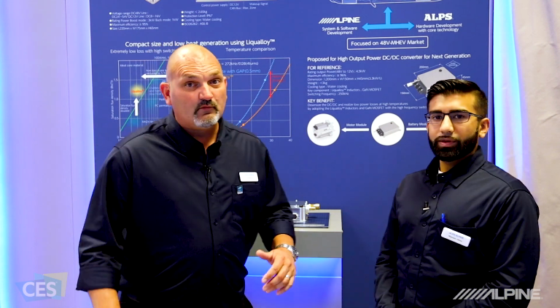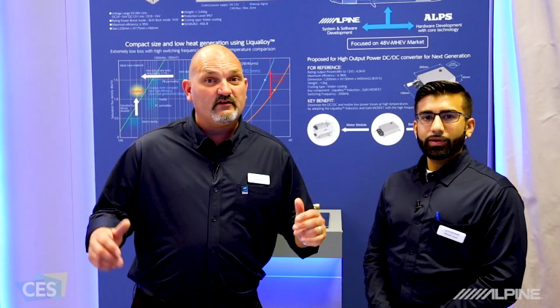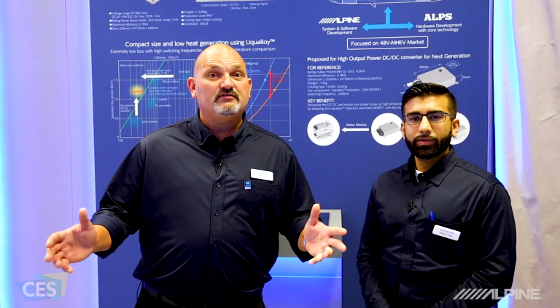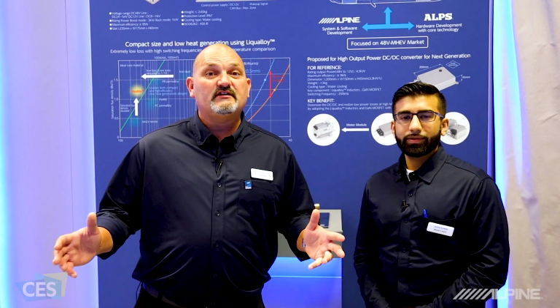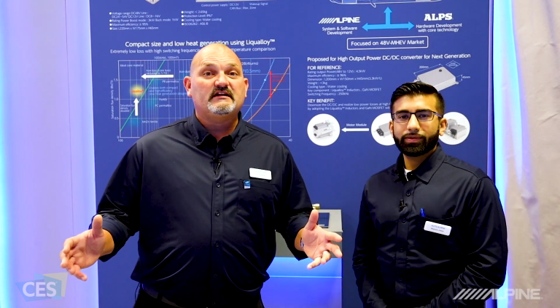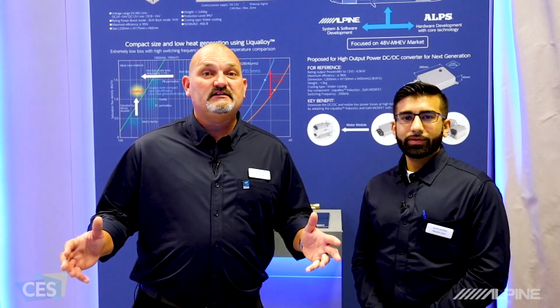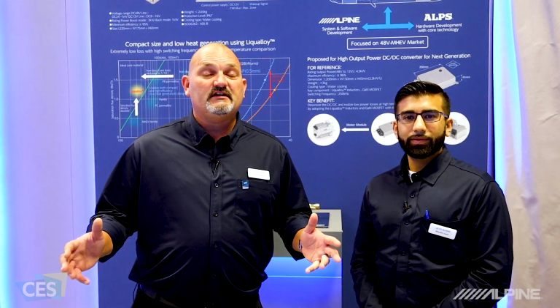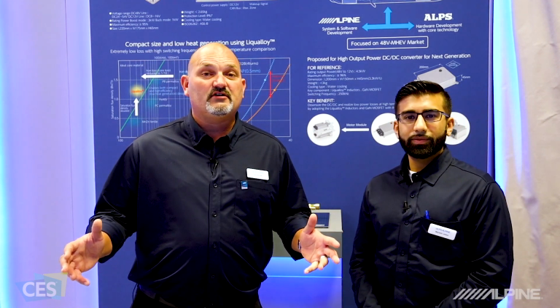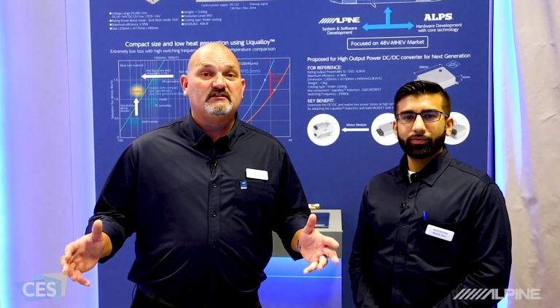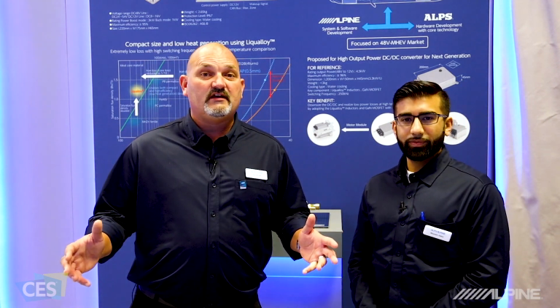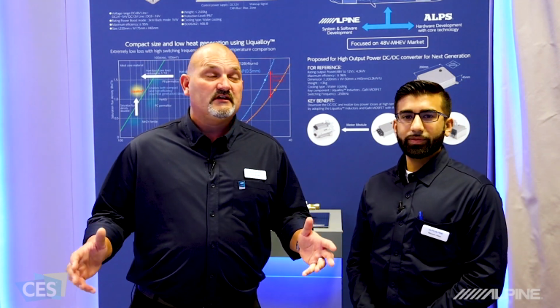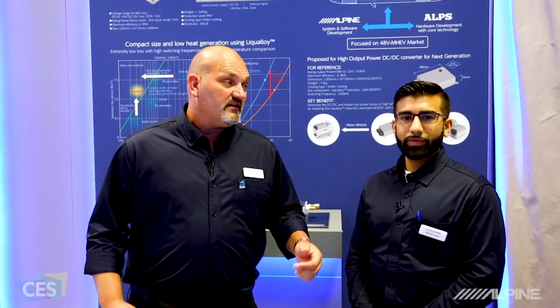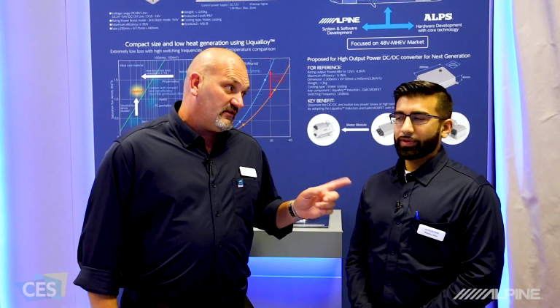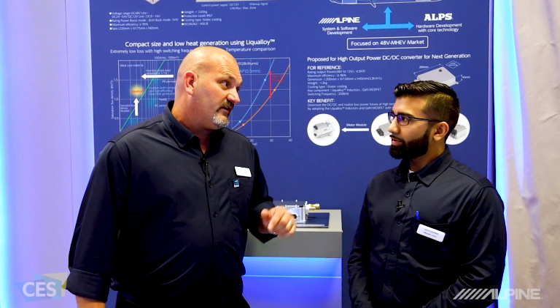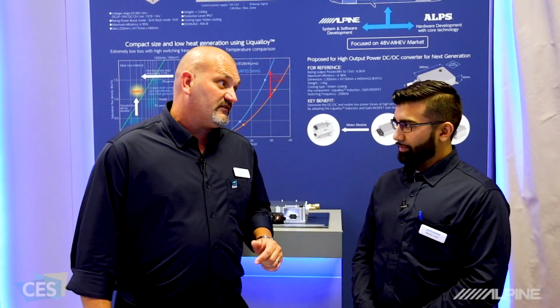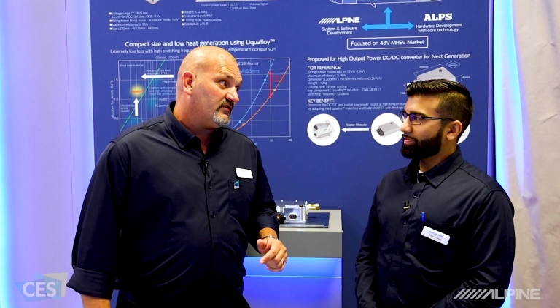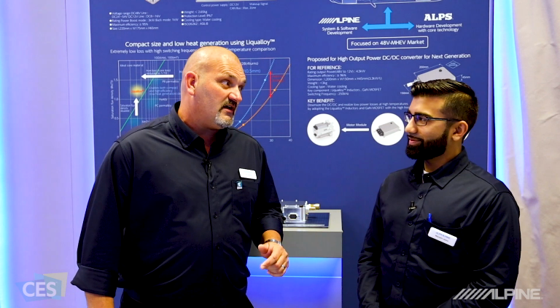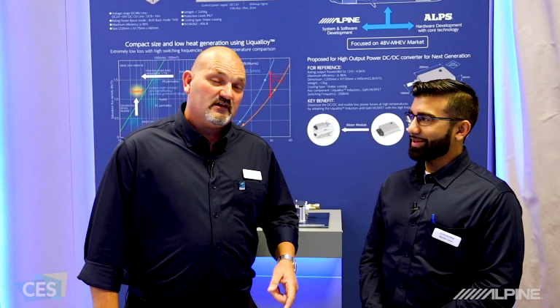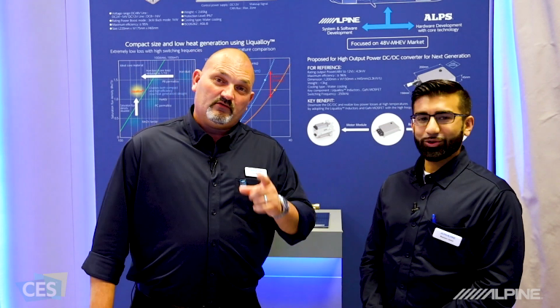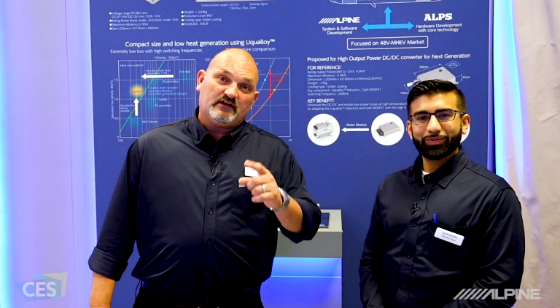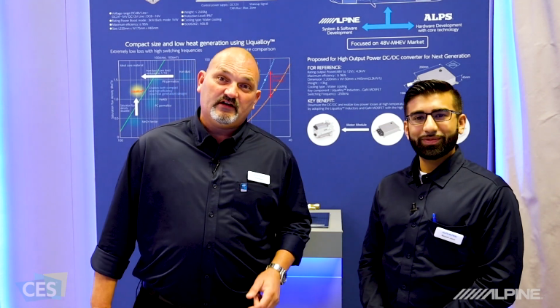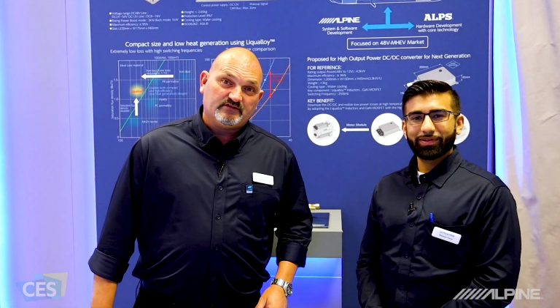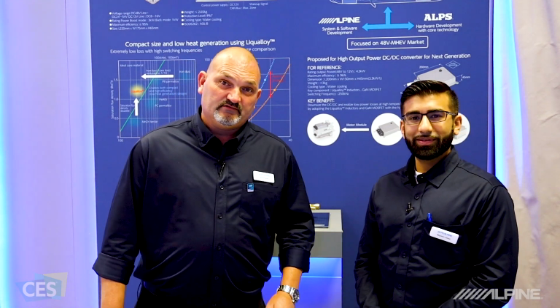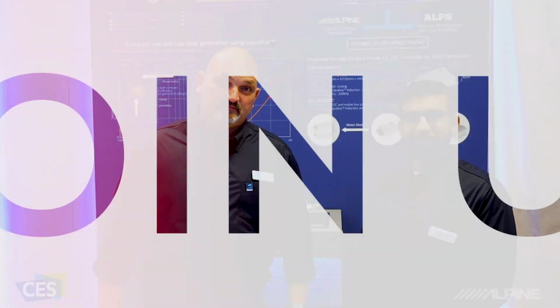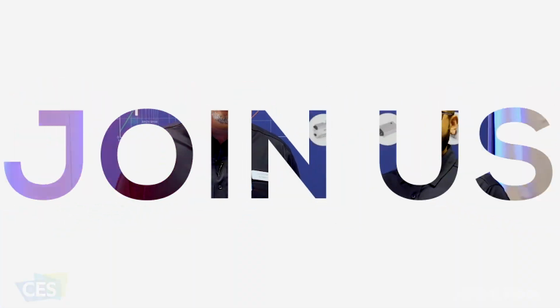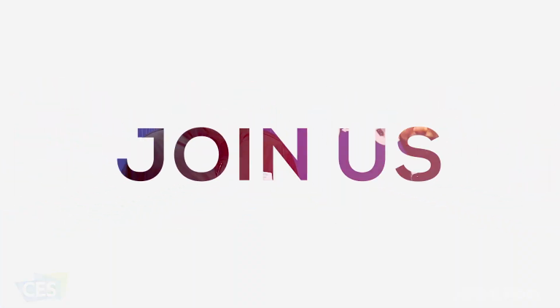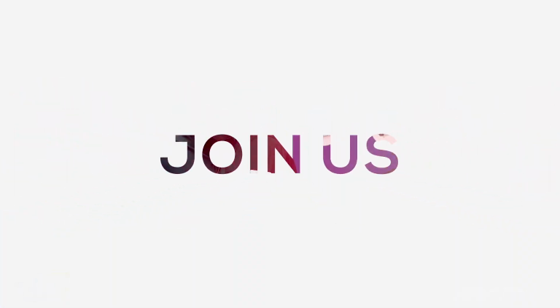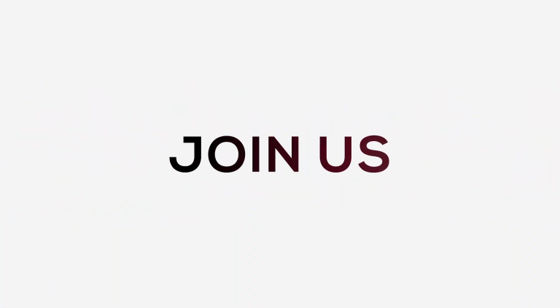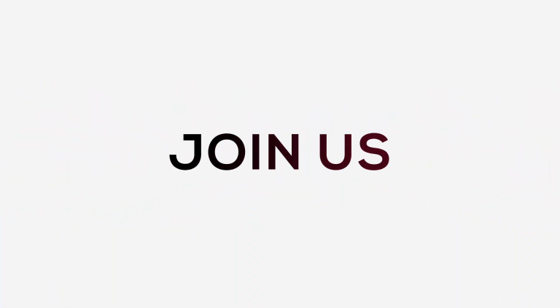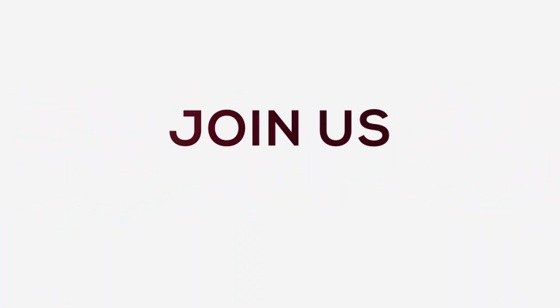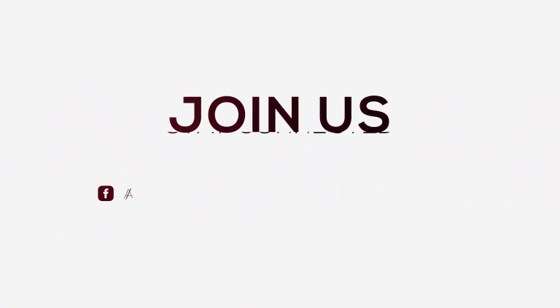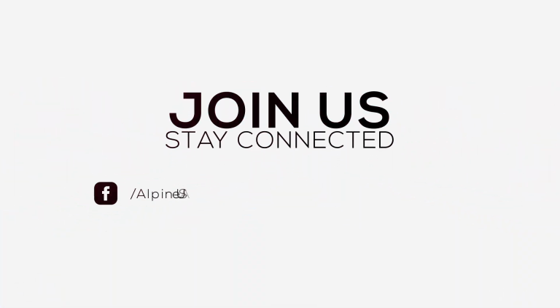We're here at the 2019 CES Show in Las Vegas. Thank you very much for your time. We'll talk to you guys soon — we'll be right back.